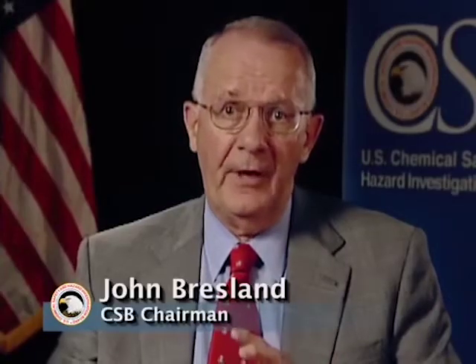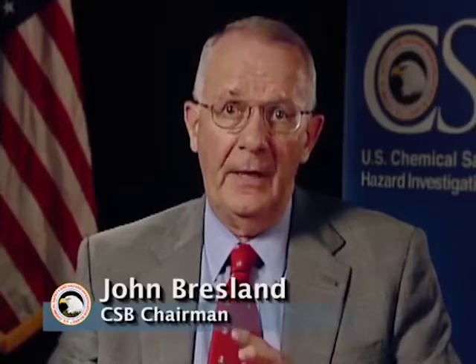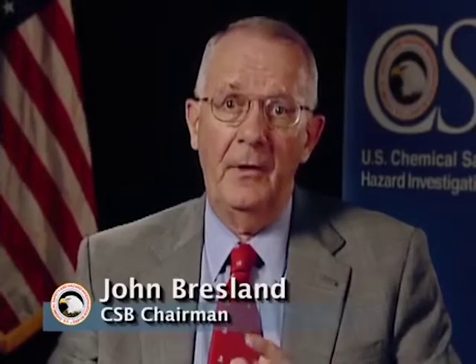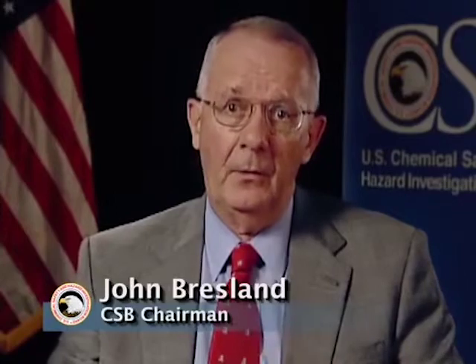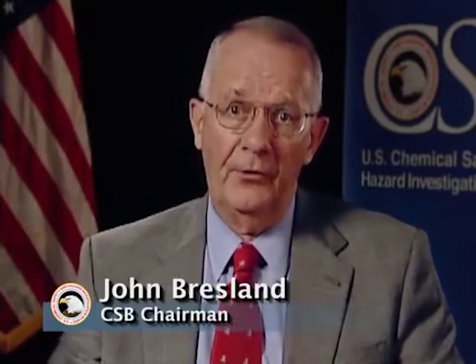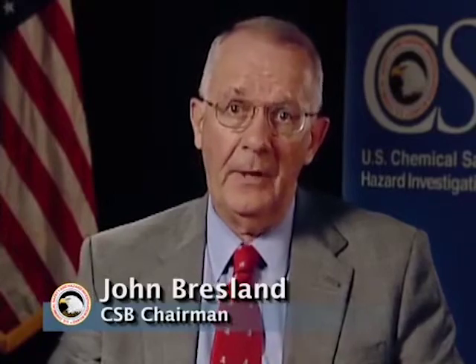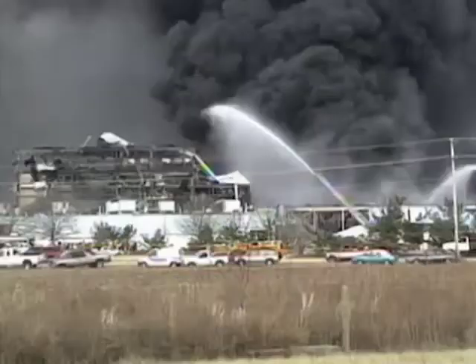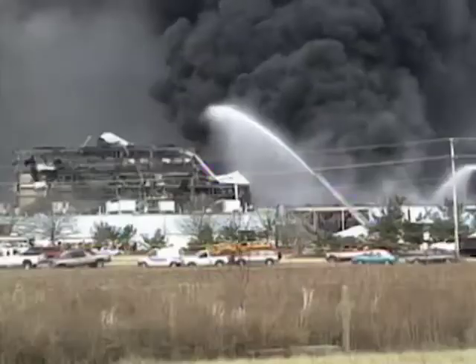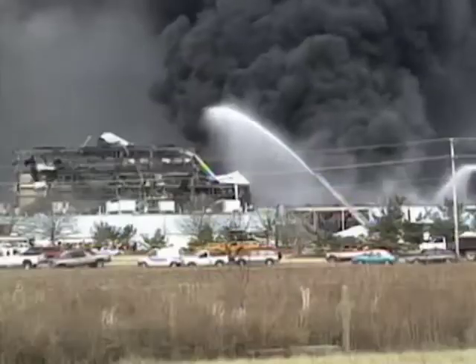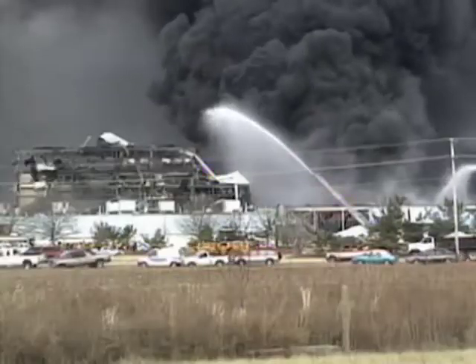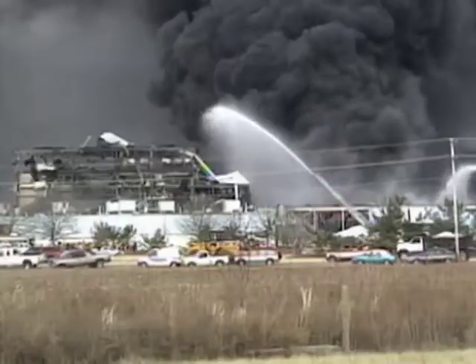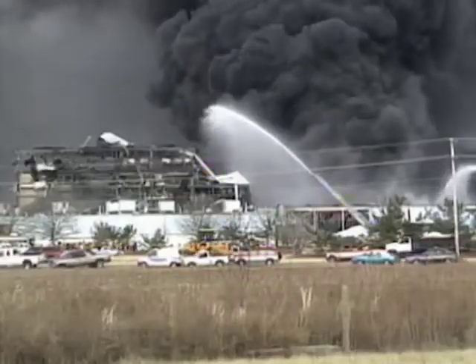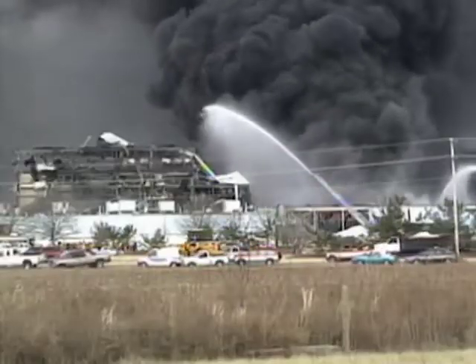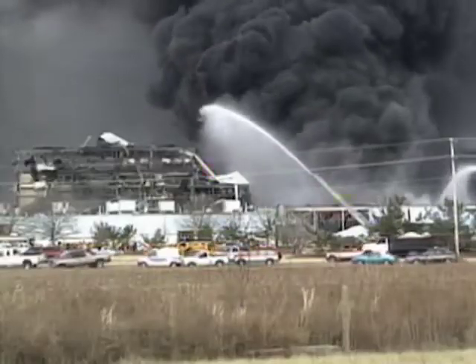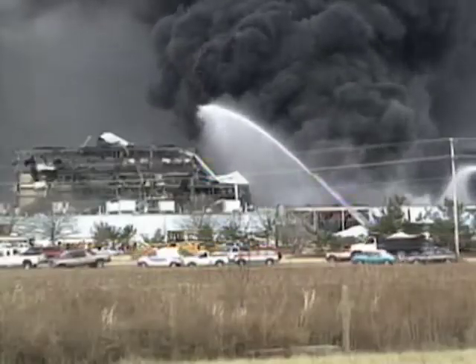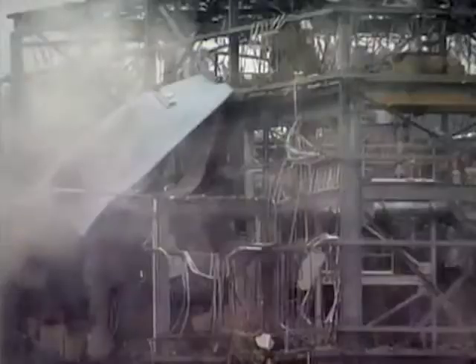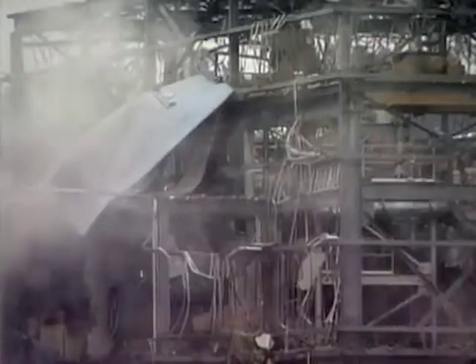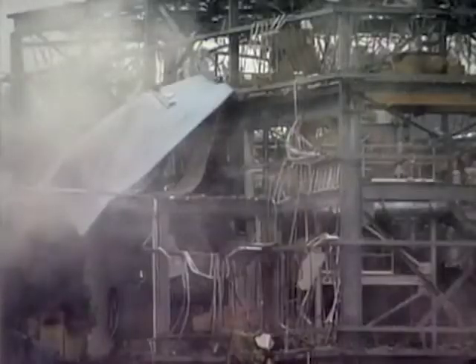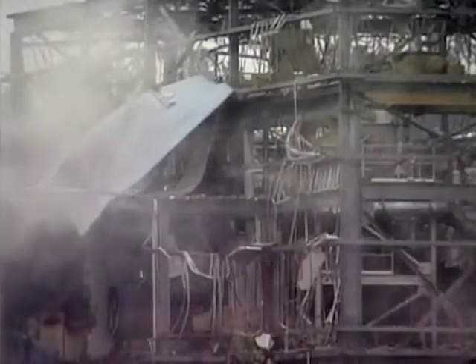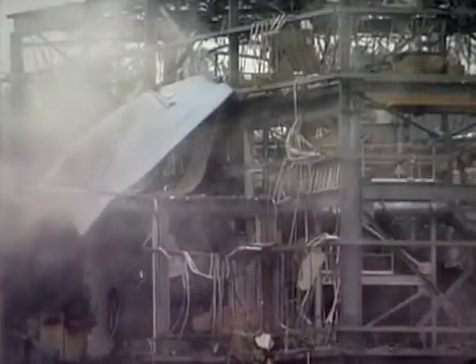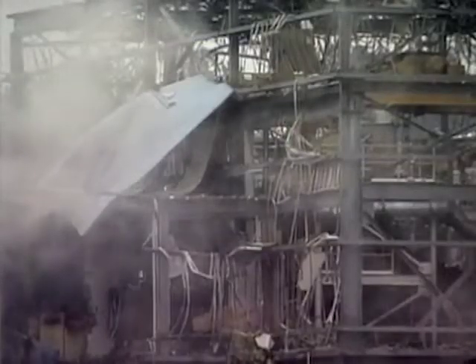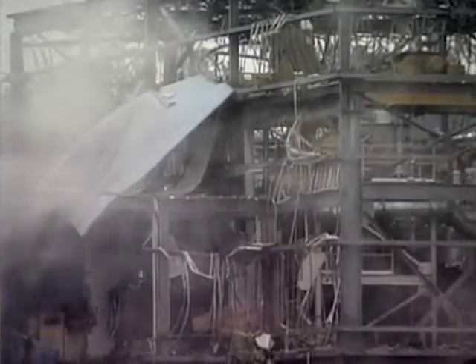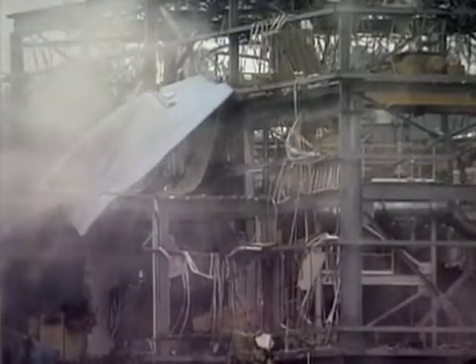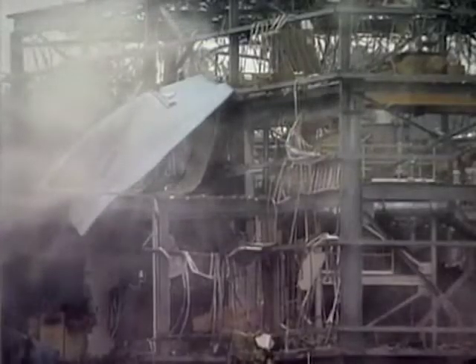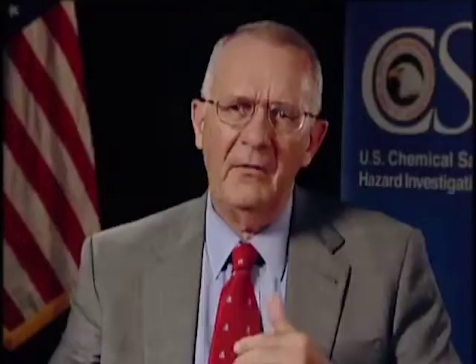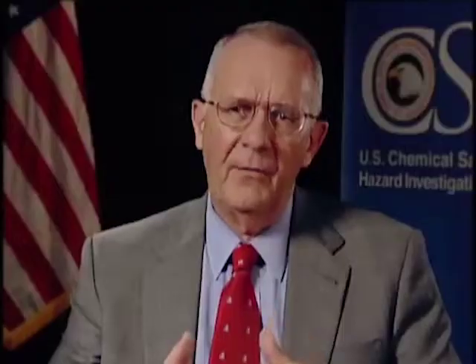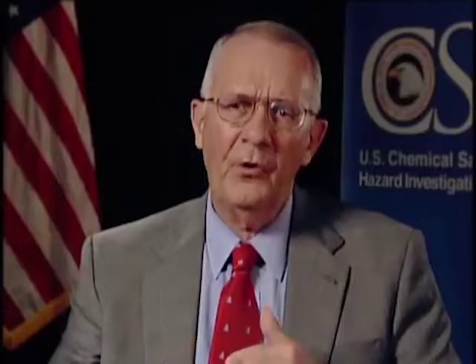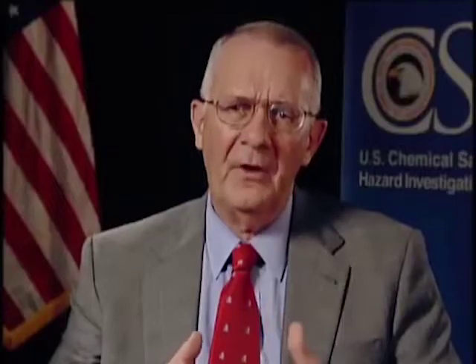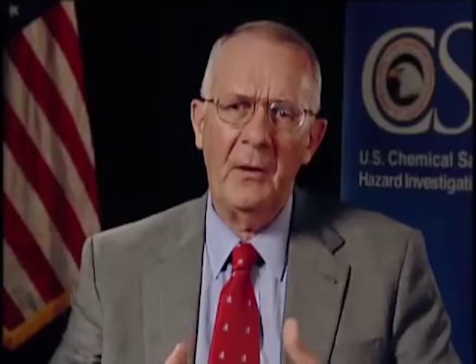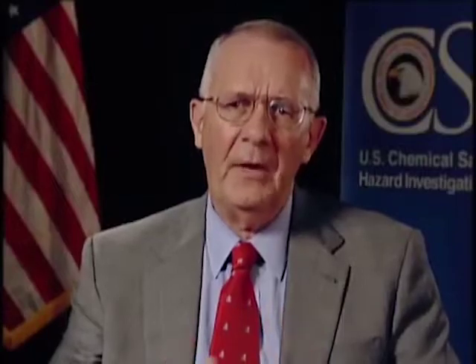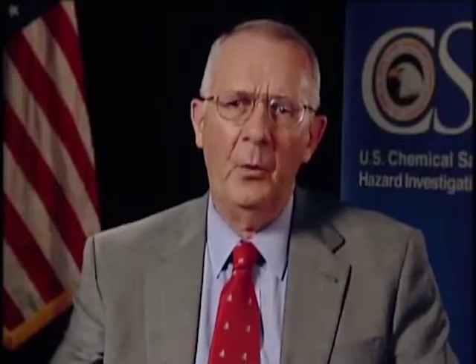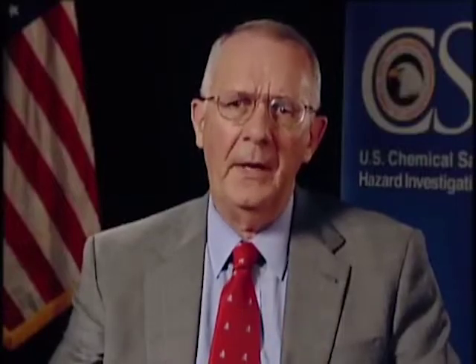The NFPA codes have been adopted either at the state level, or in some cases at the local or city level. But the problem is they're not enforced in any regular way.